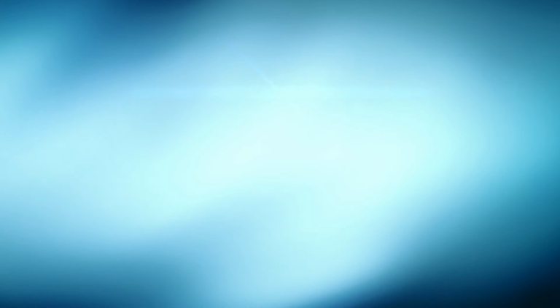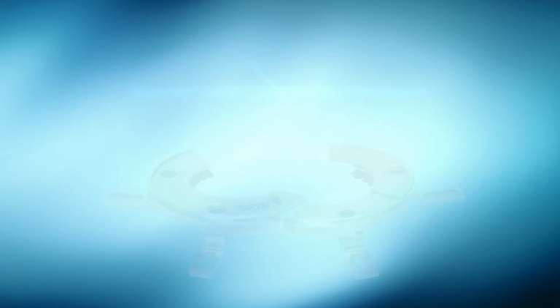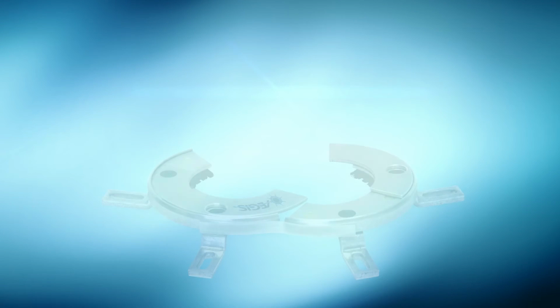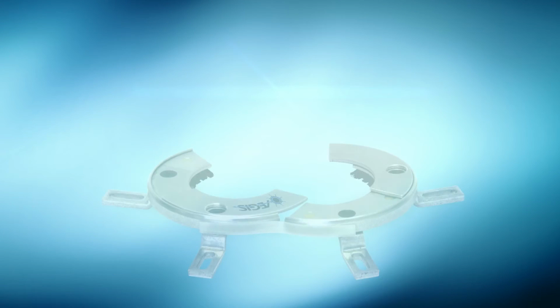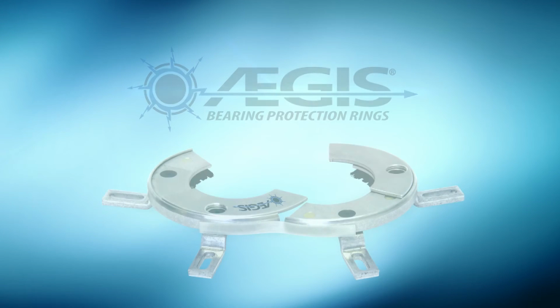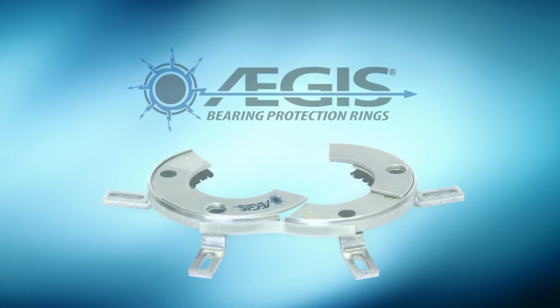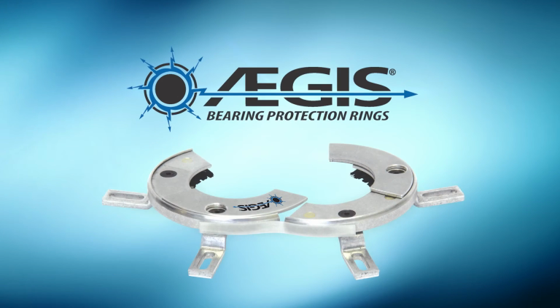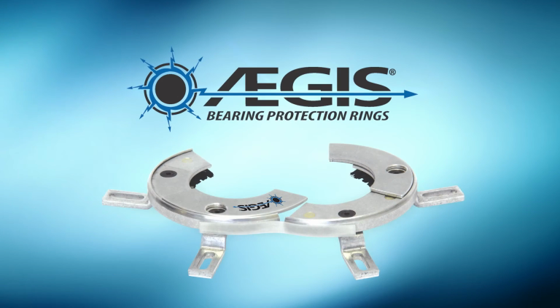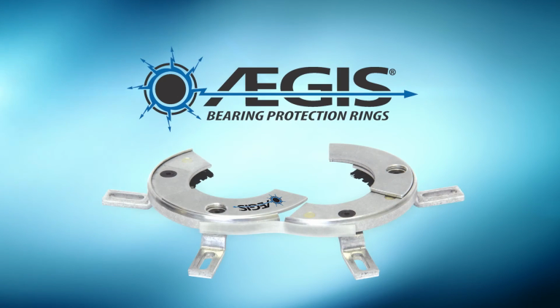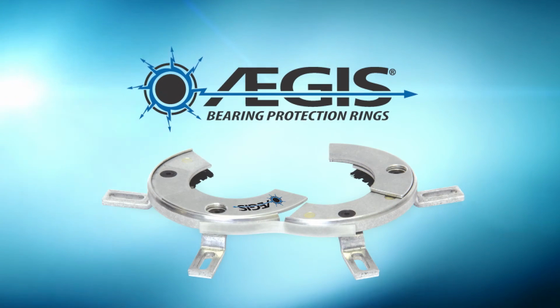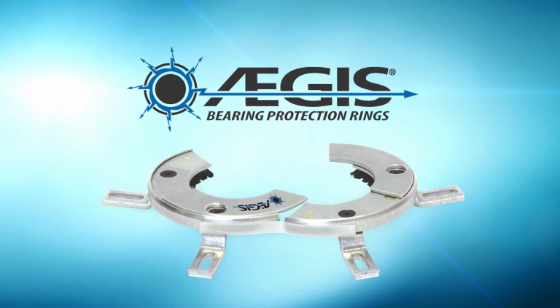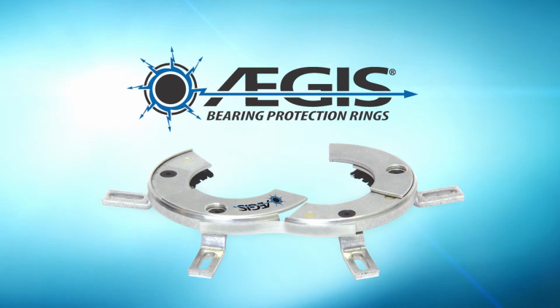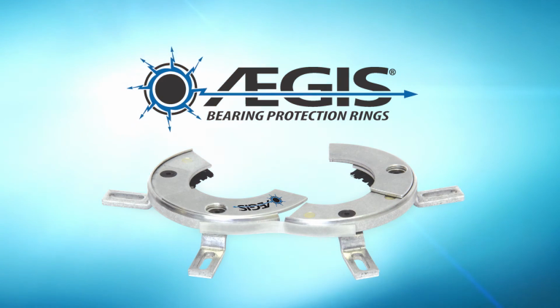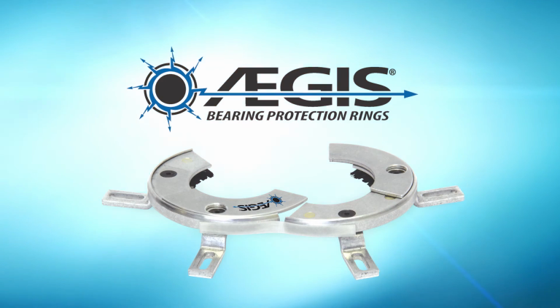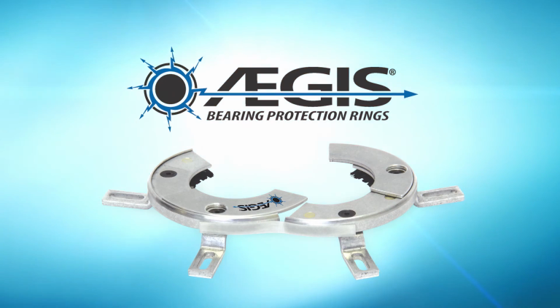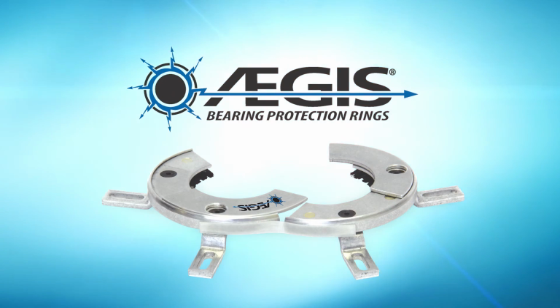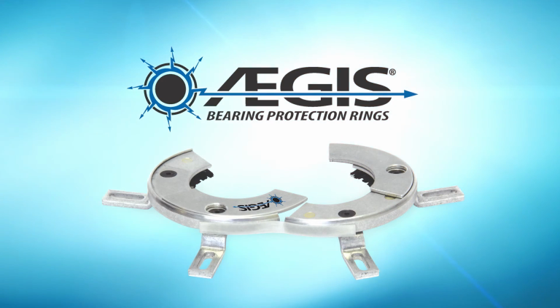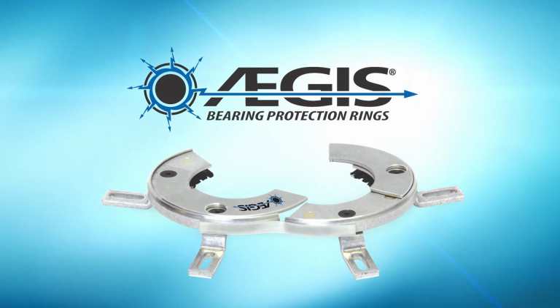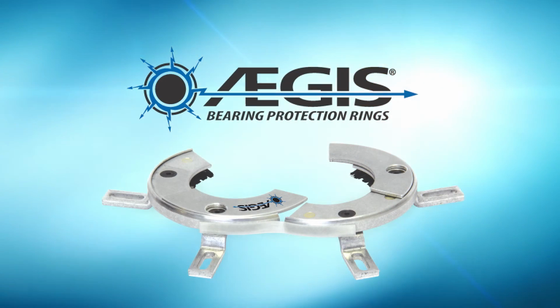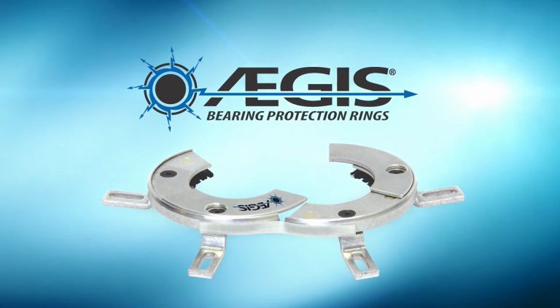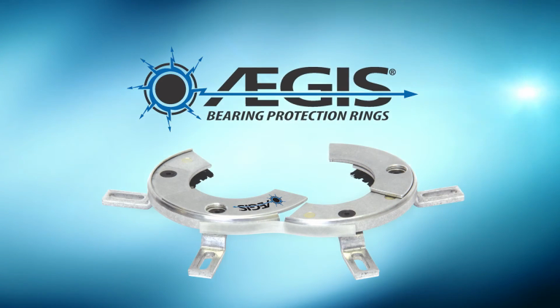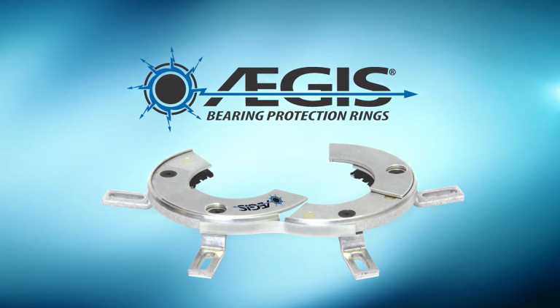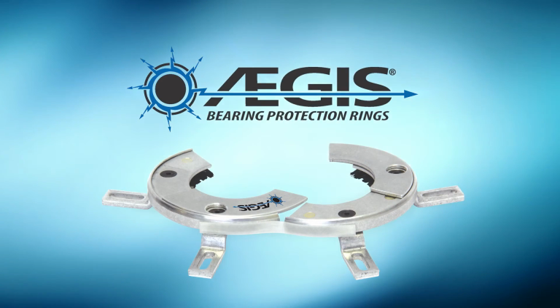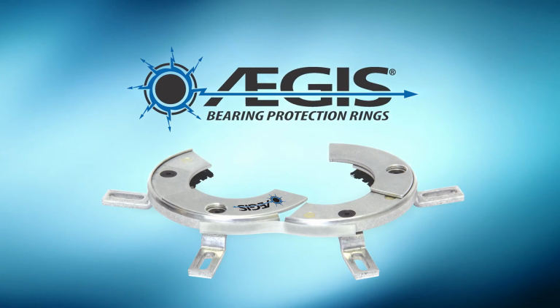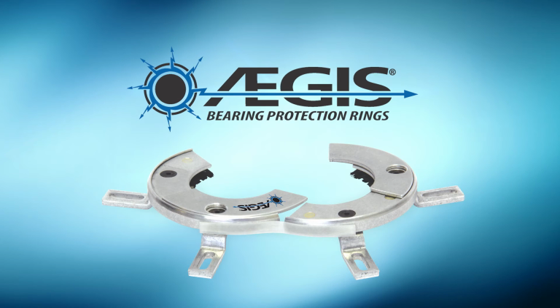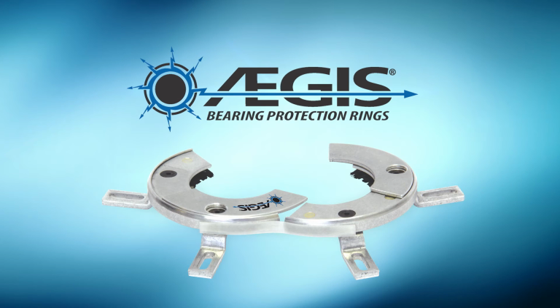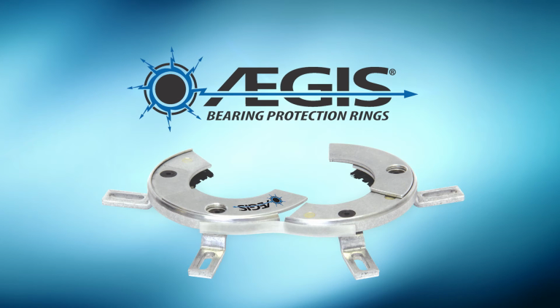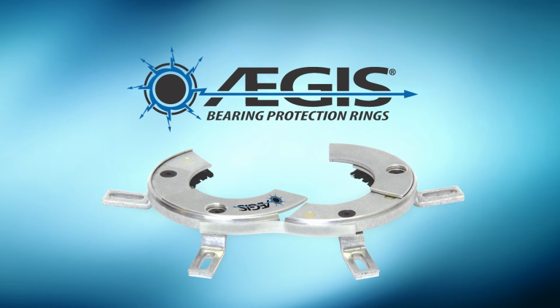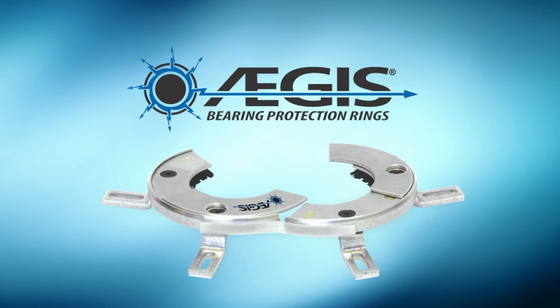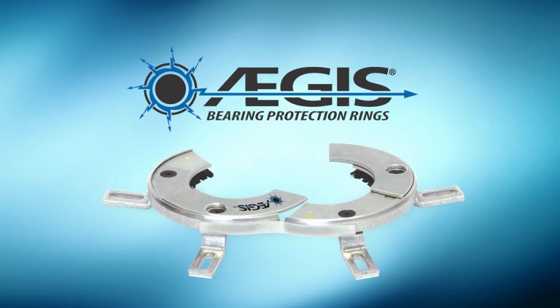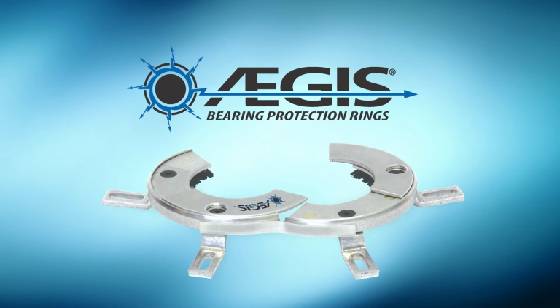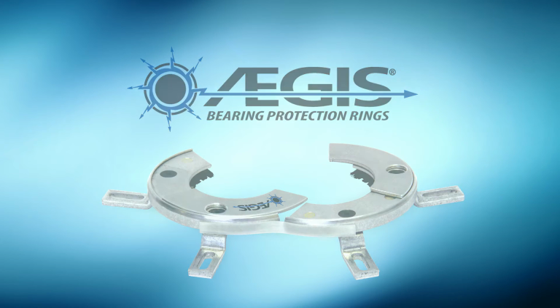Insist on Aegis bearing protection rings, proven in over 2 million applications worldwide.